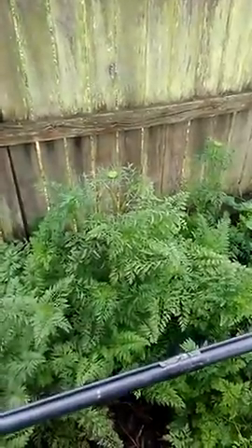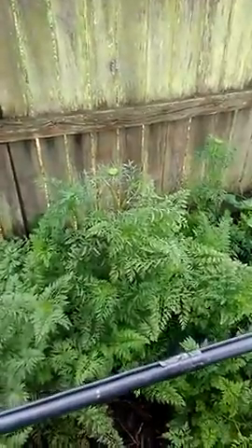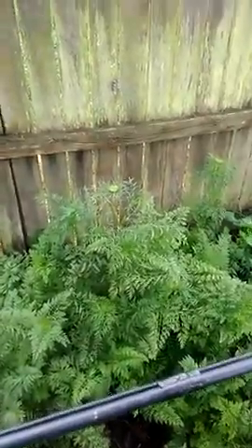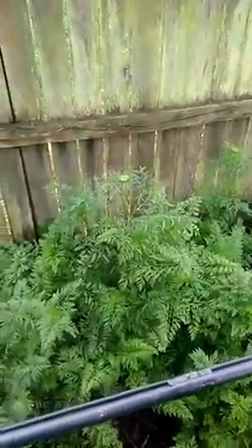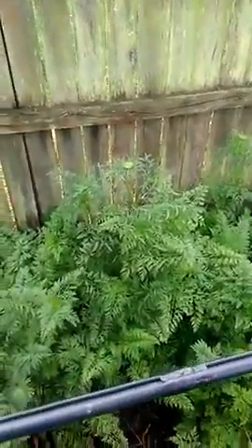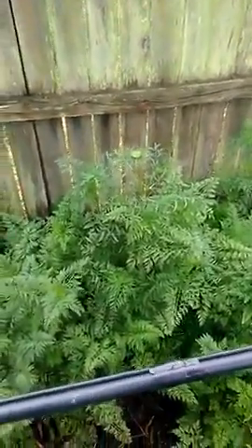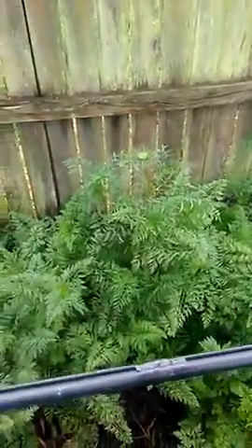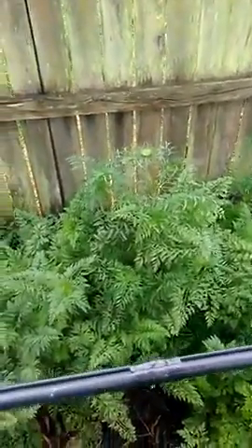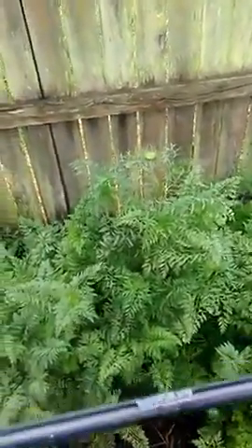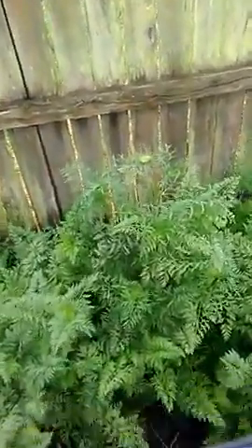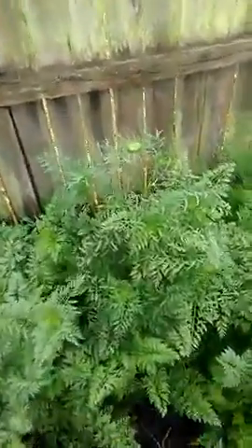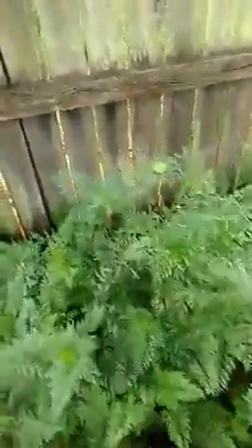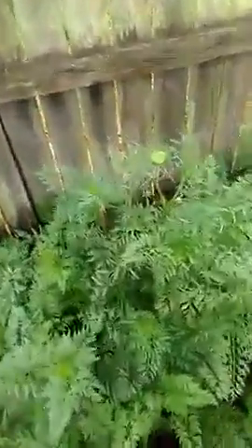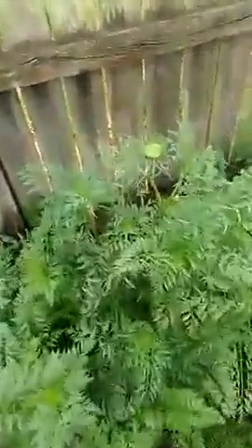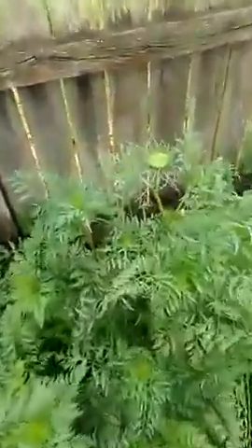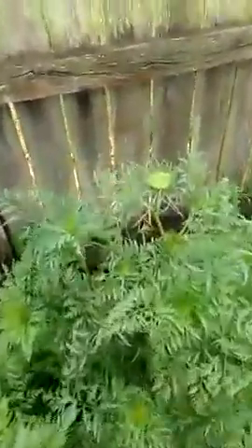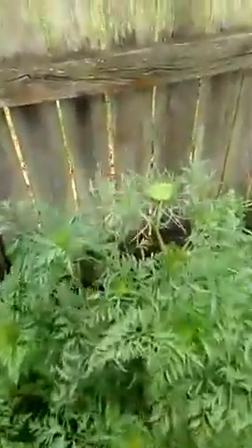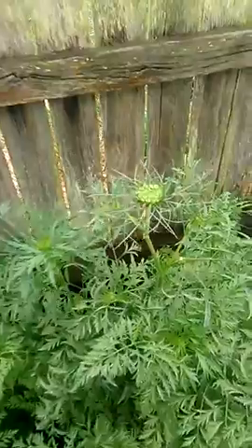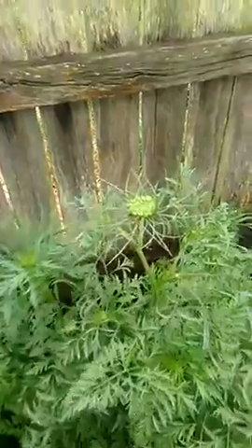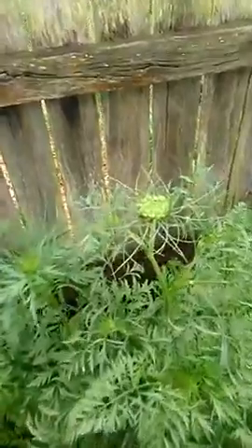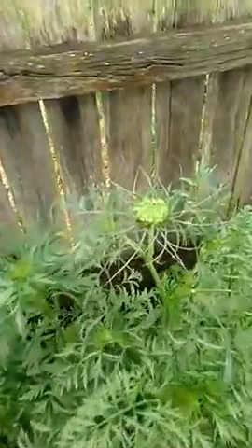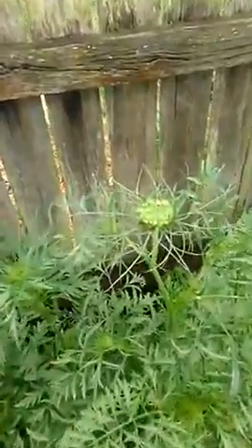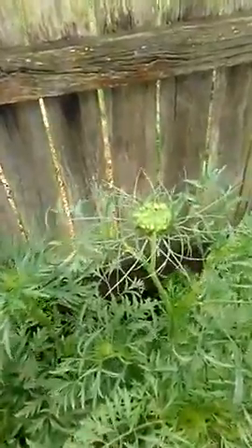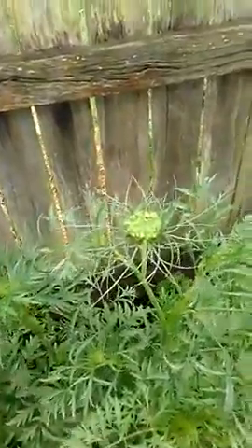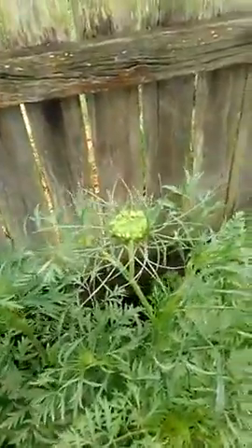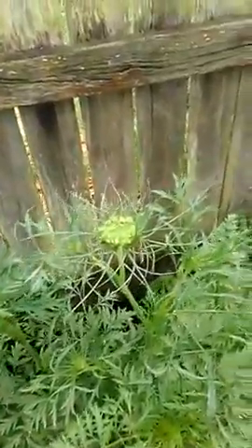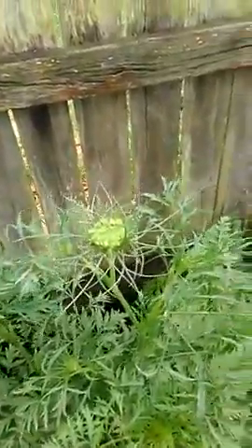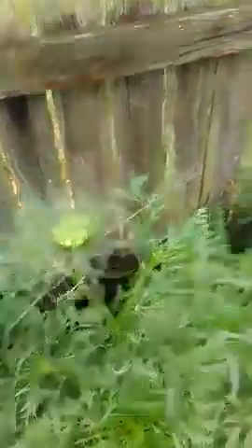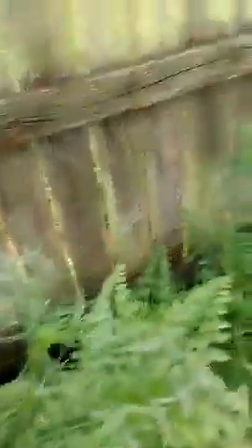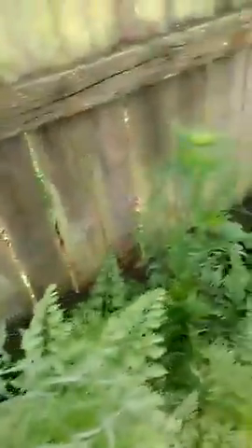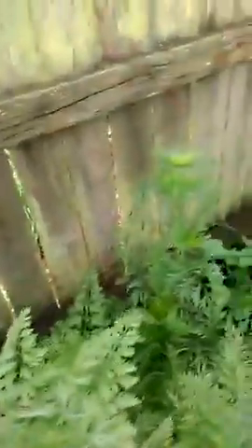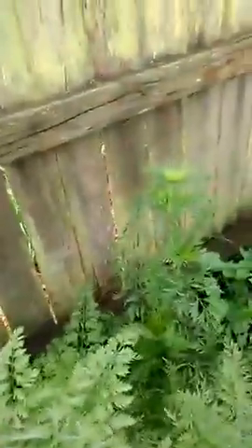Now in this episode it's about carrot tops. These are a couple of tops grown real well.